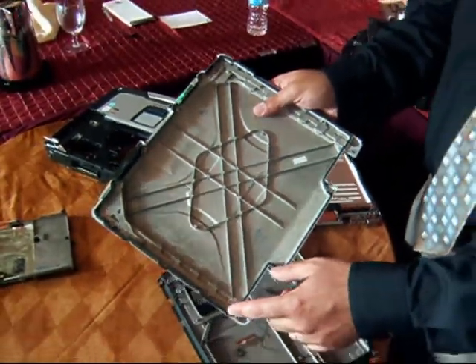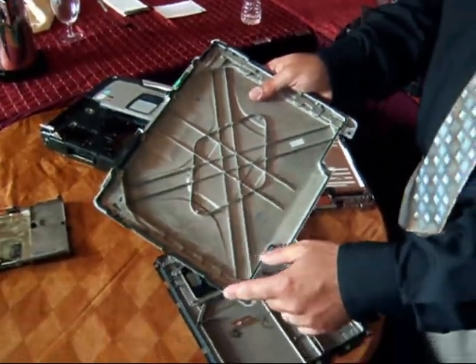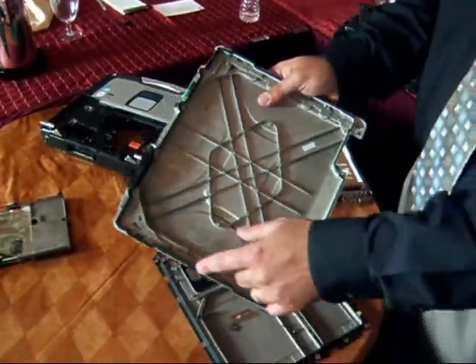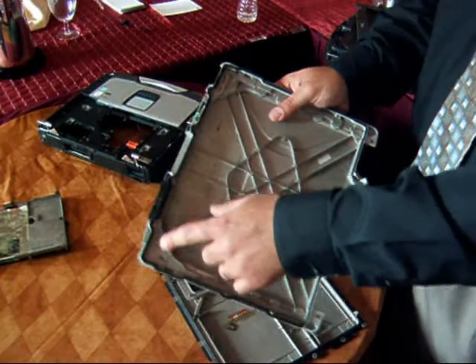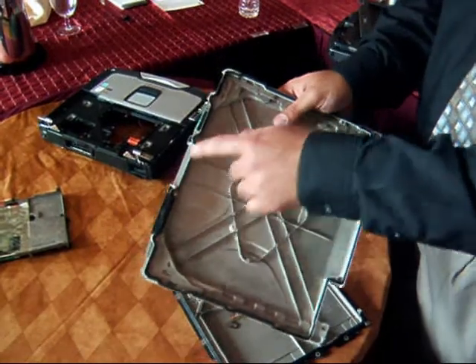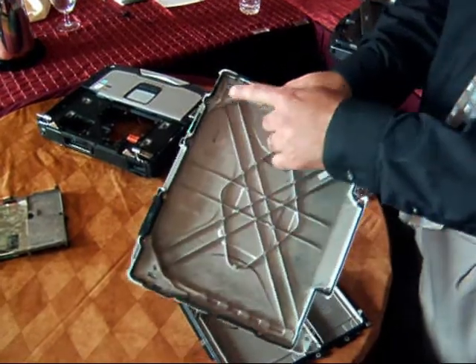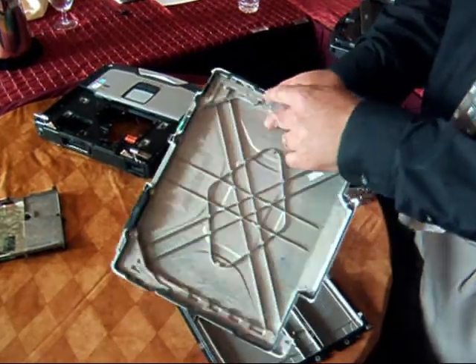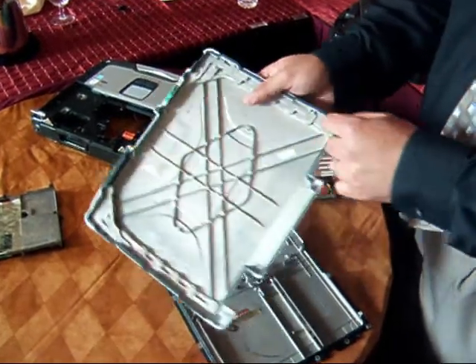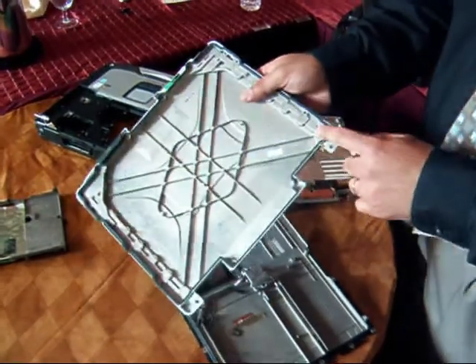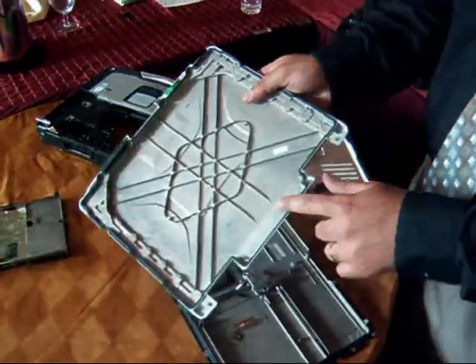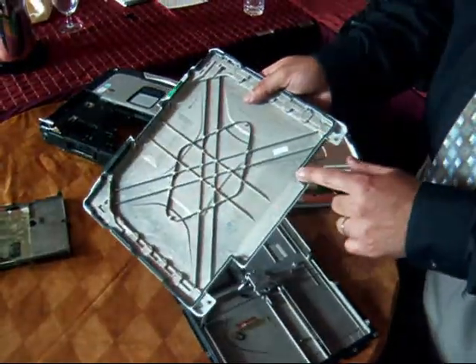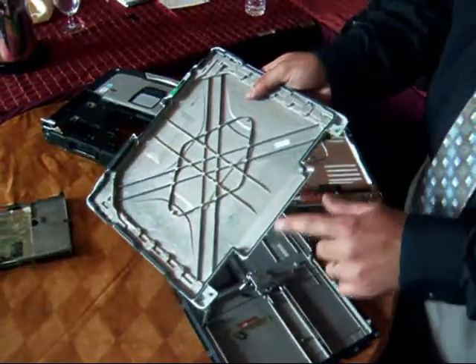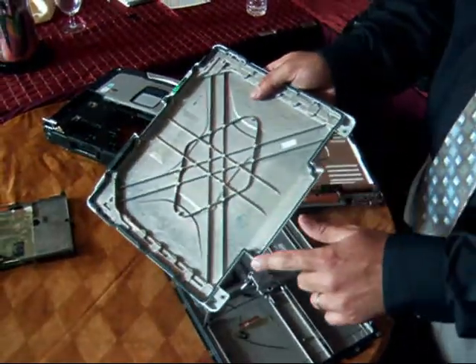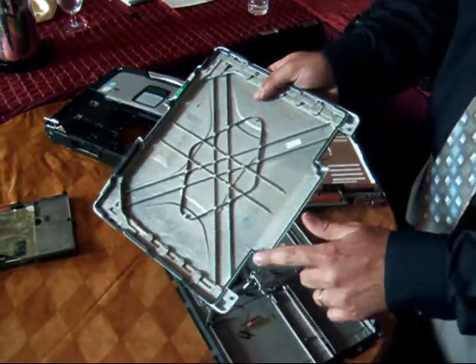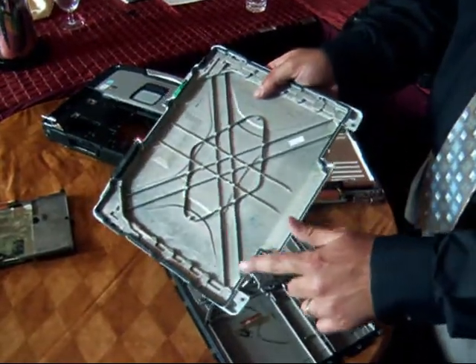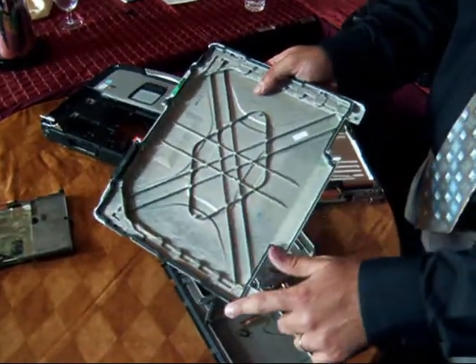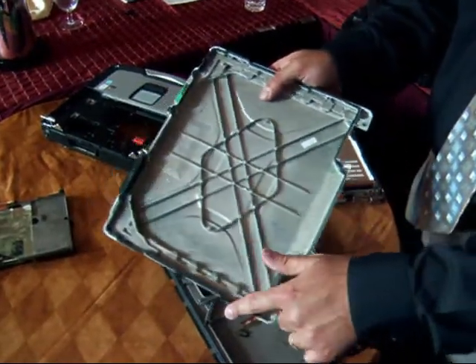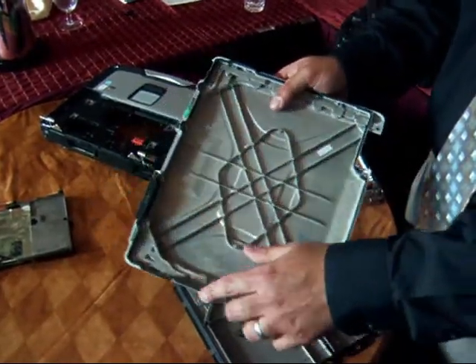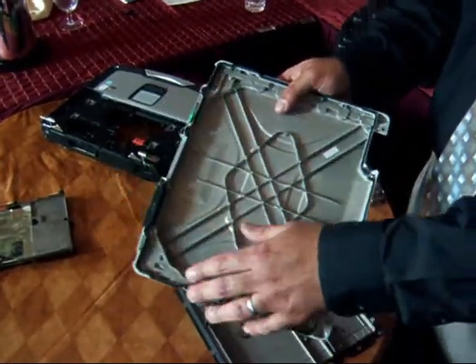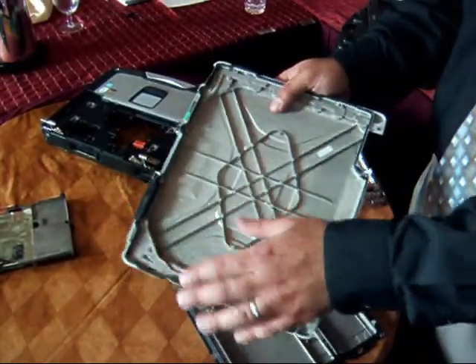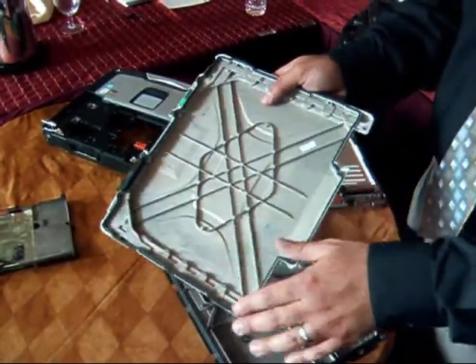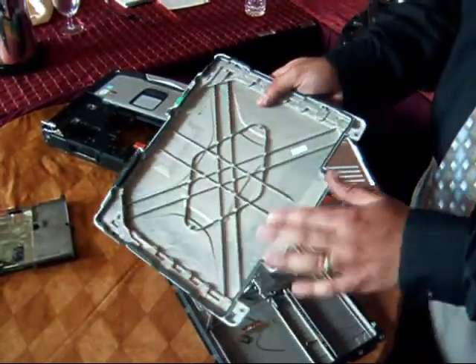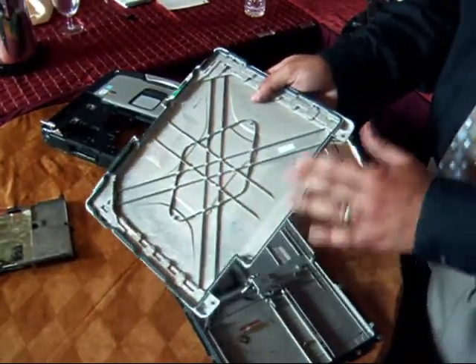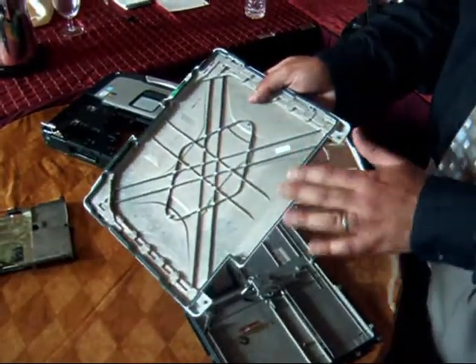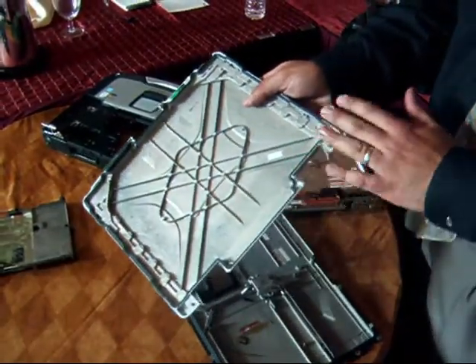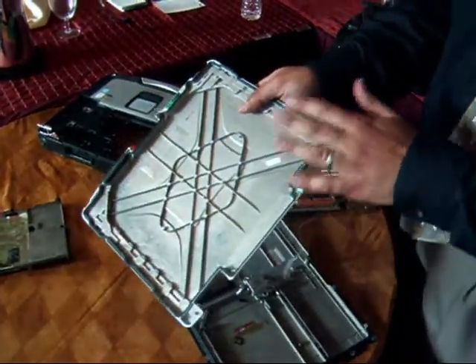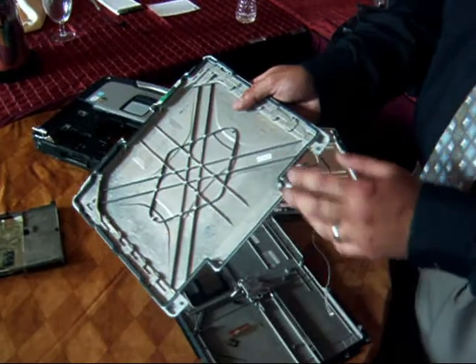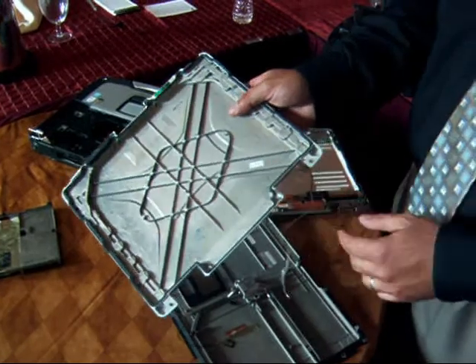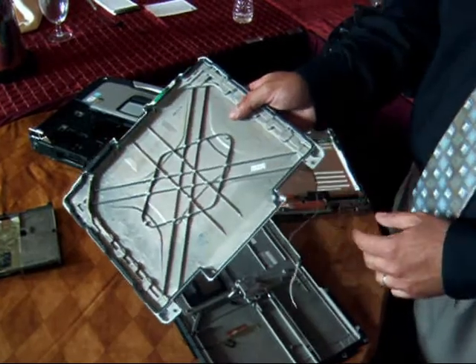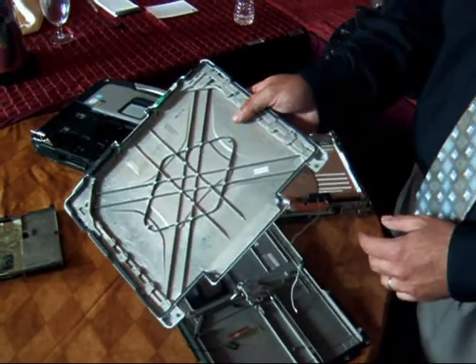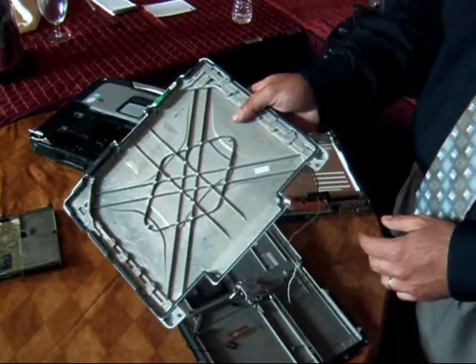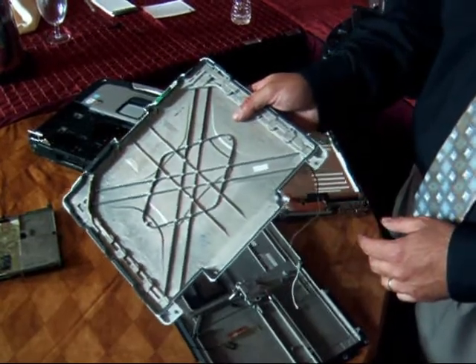We have the gasket surrounding it — that's what prevents water from being absorbed in, and any other element from being able to seep into the actual LCD.